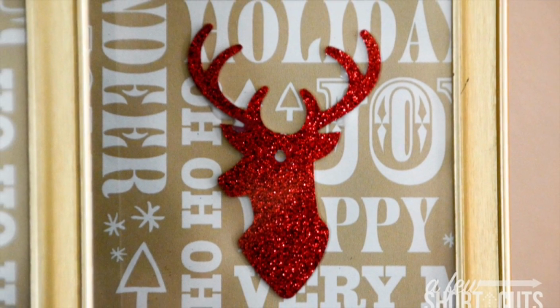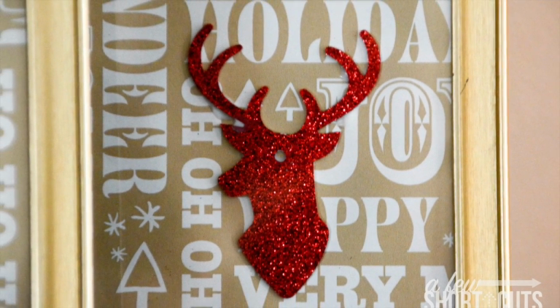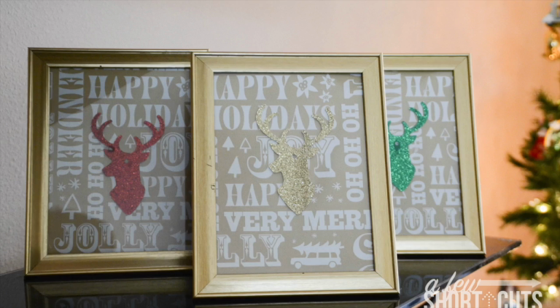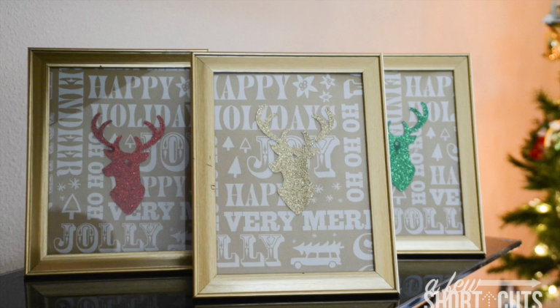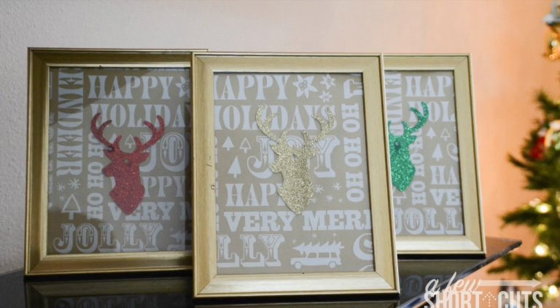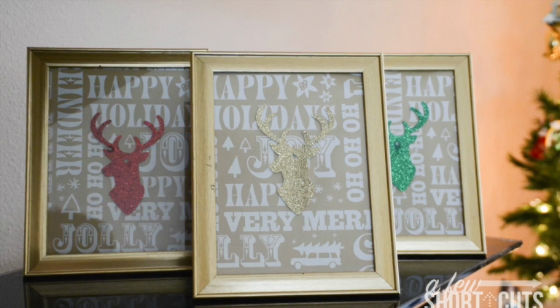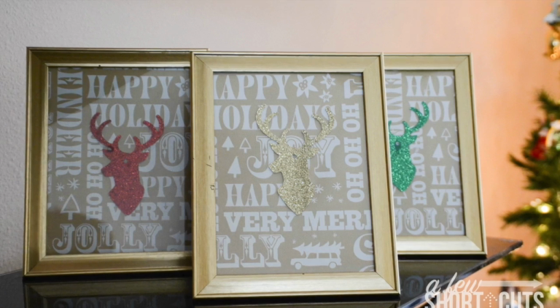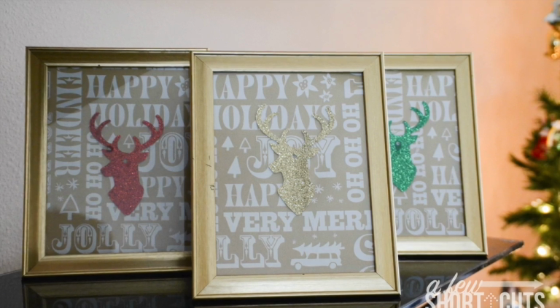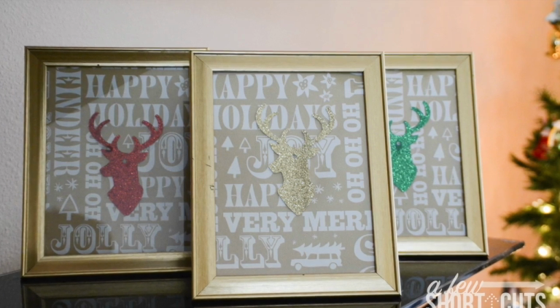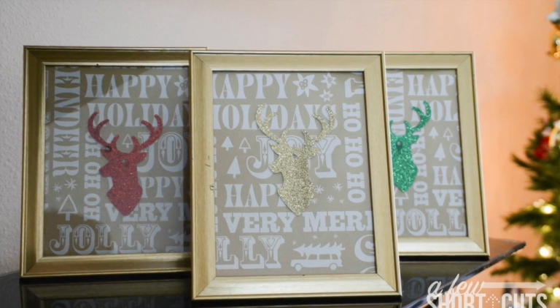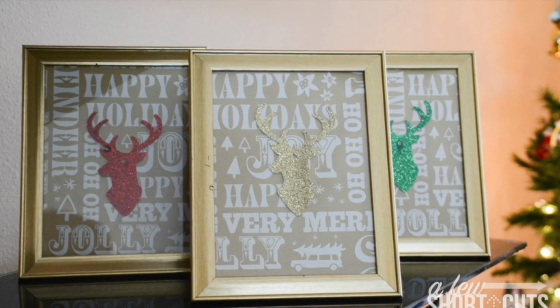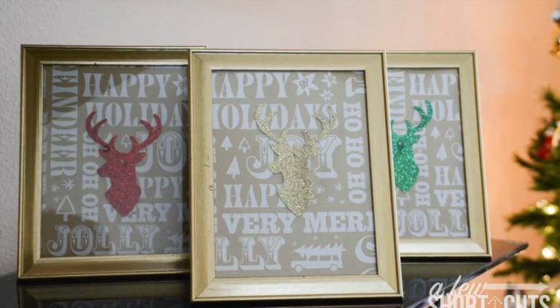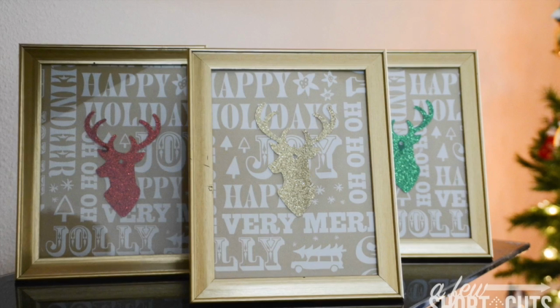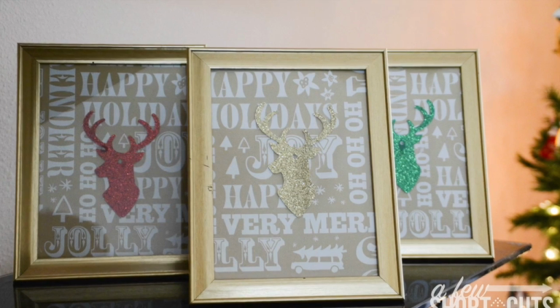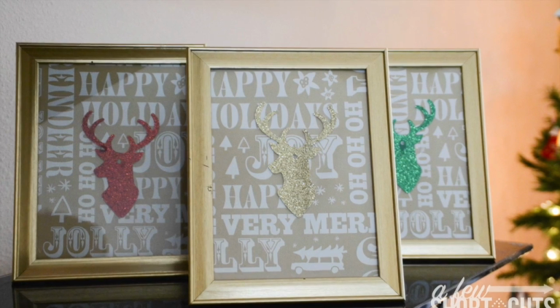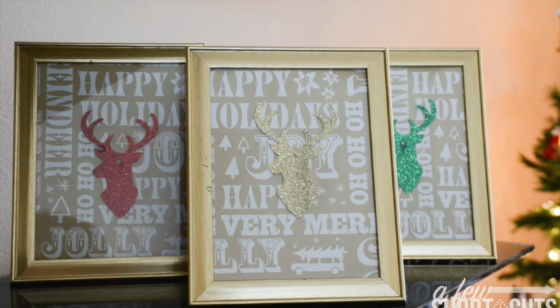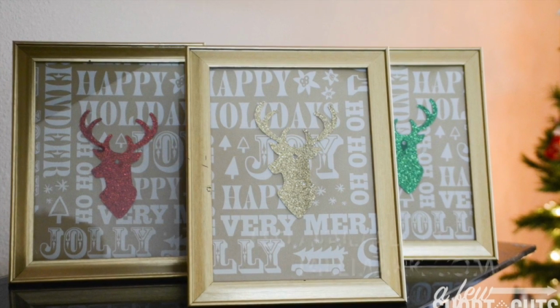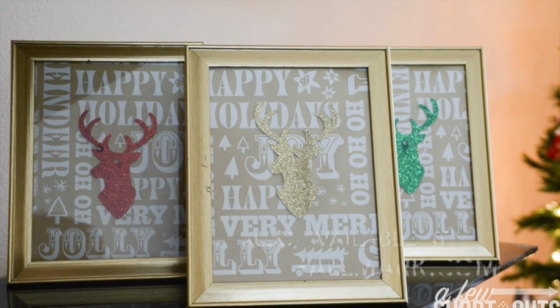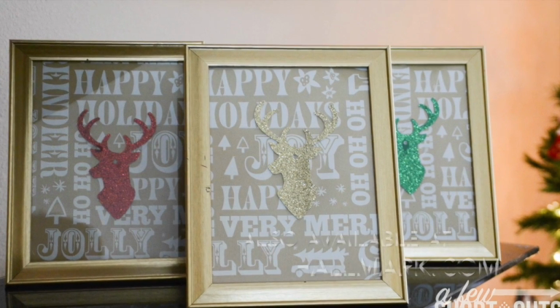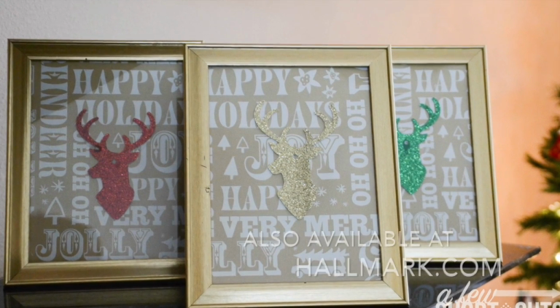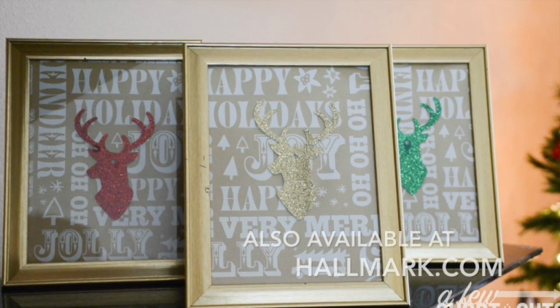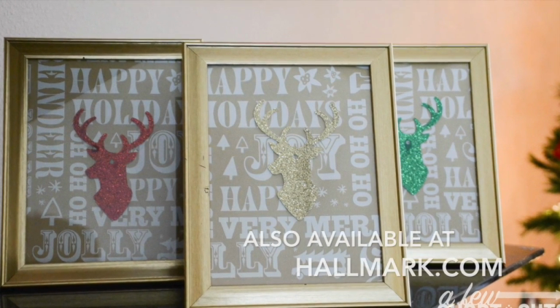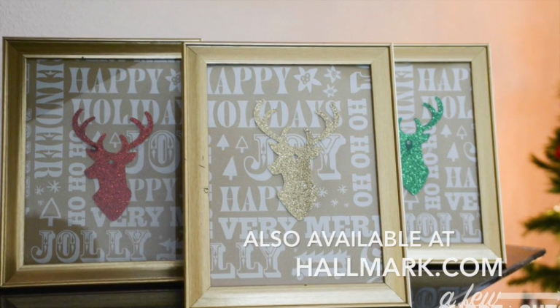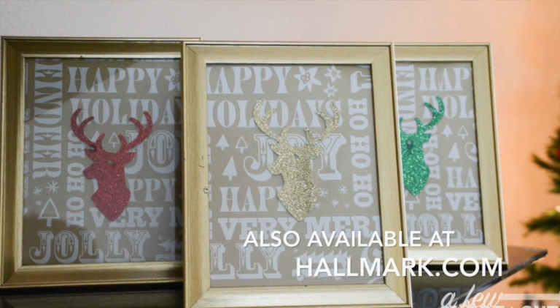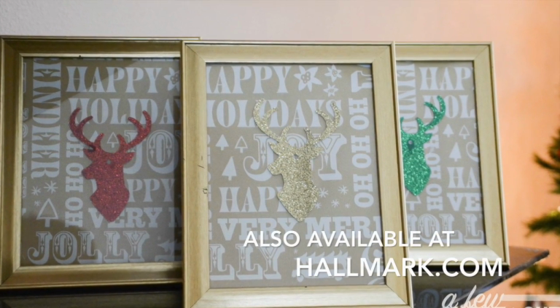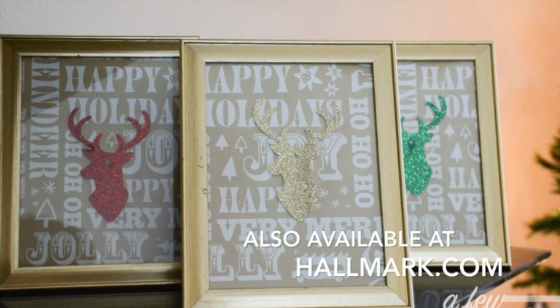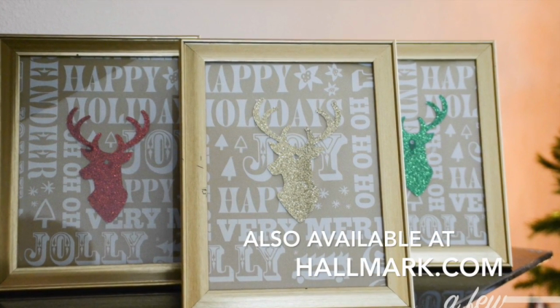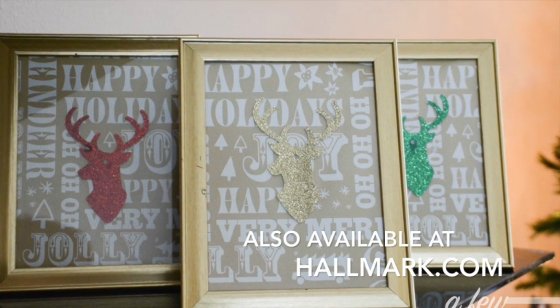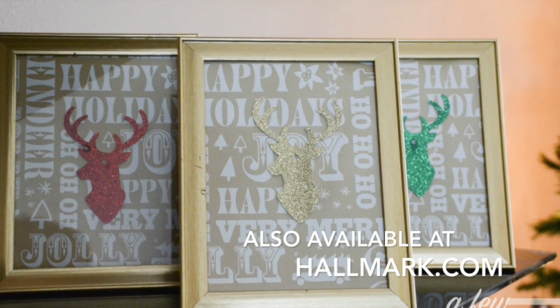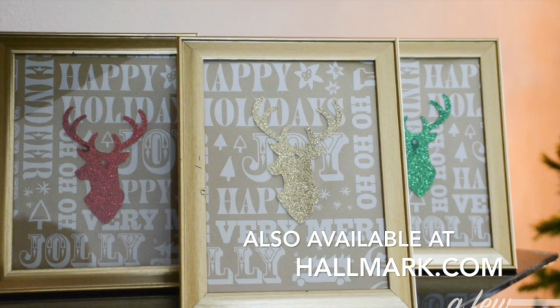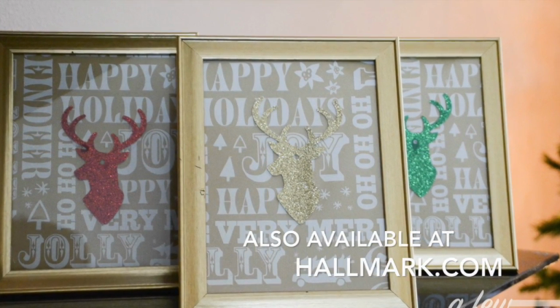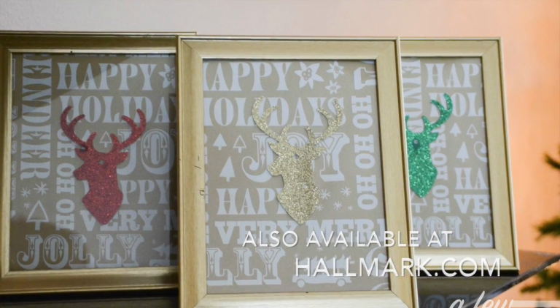The Christmas lights really bounce off the glitter deer. Remember, you can find the deer and the paper at your local Hallmark Gold Crown store.